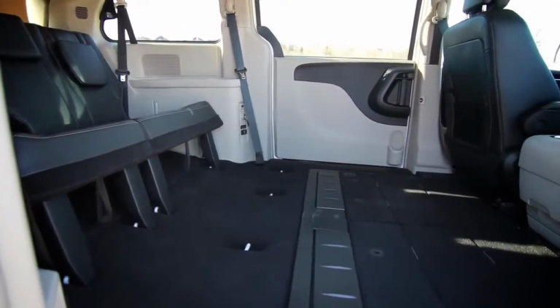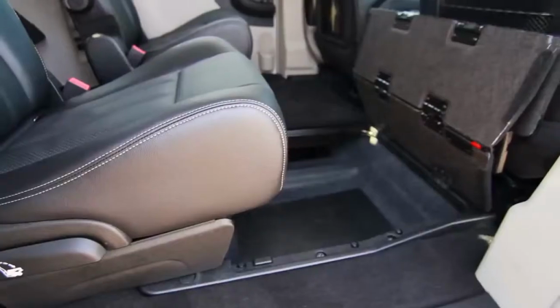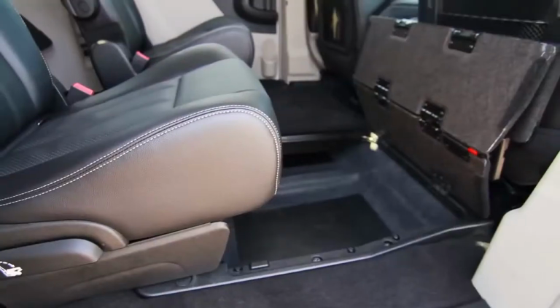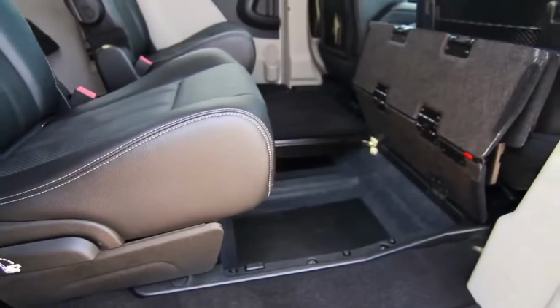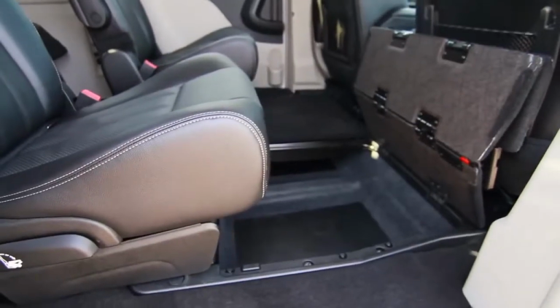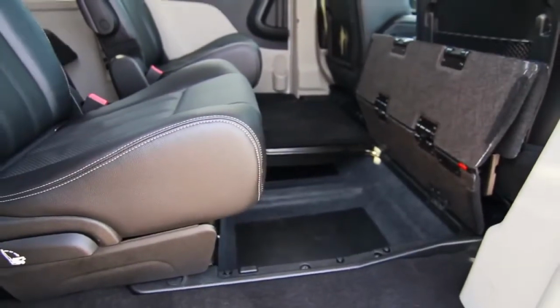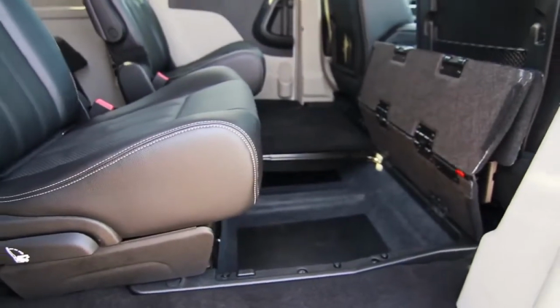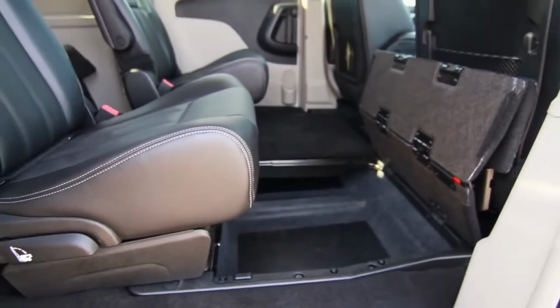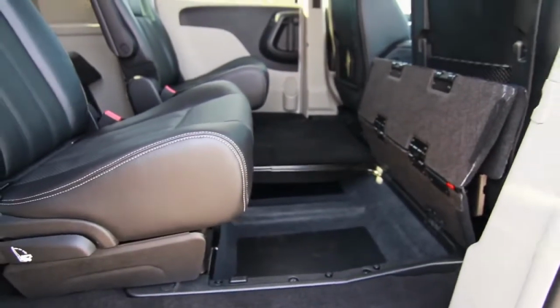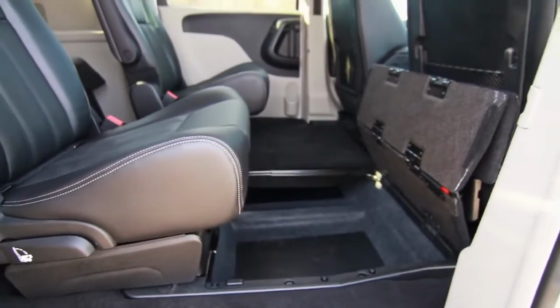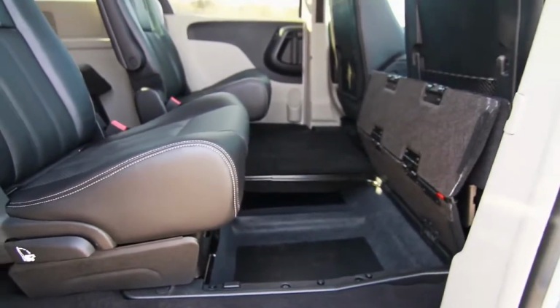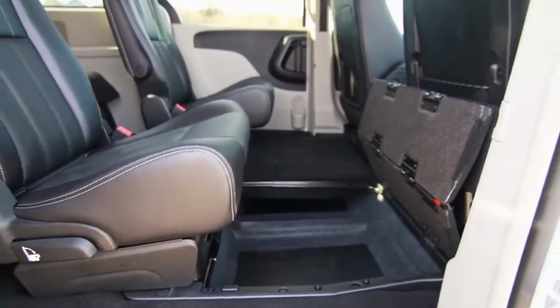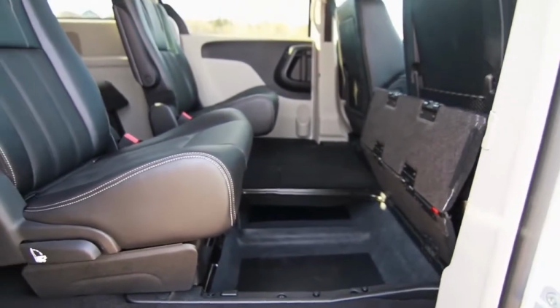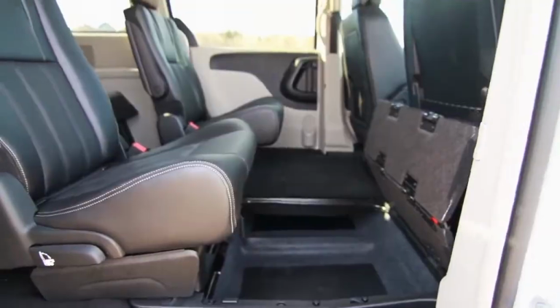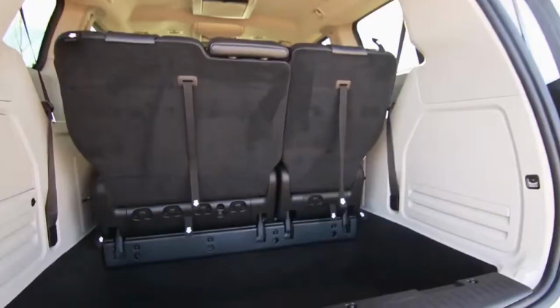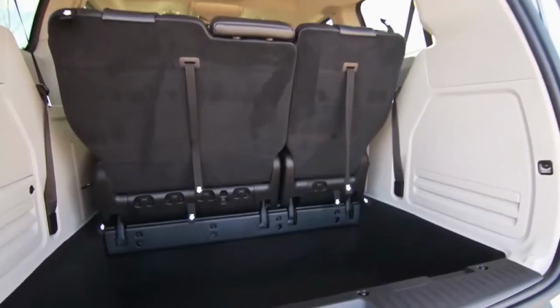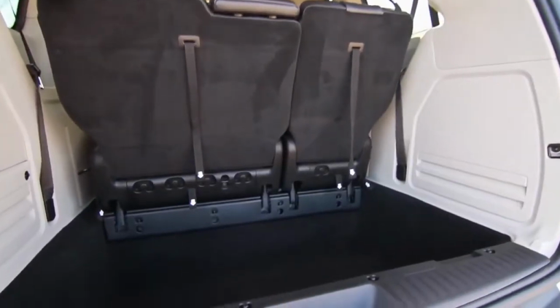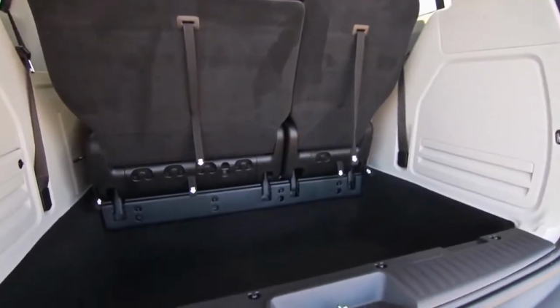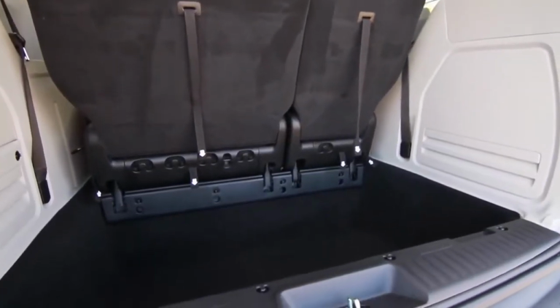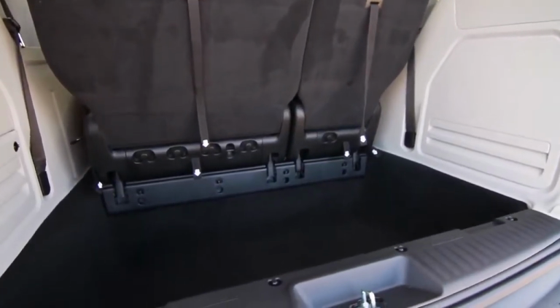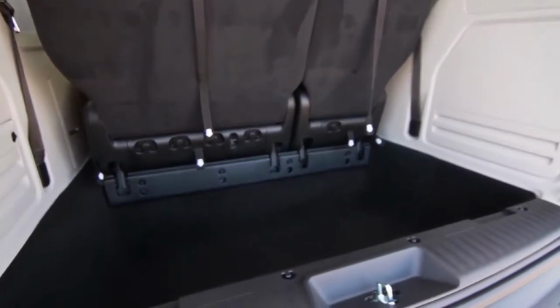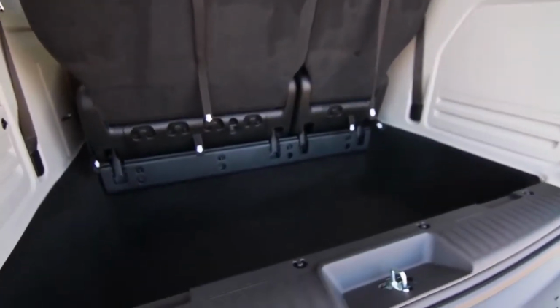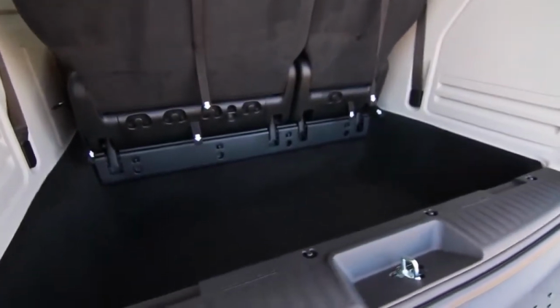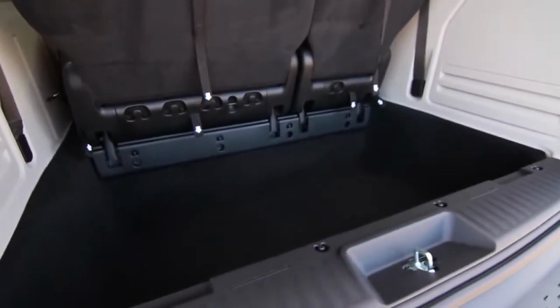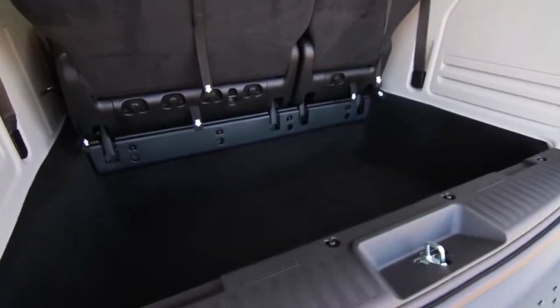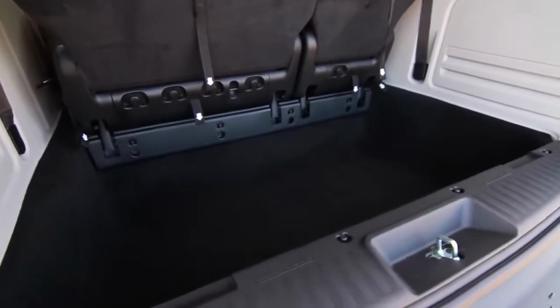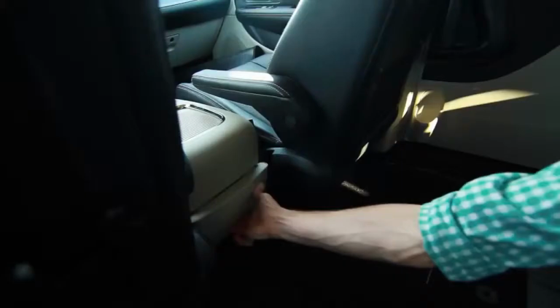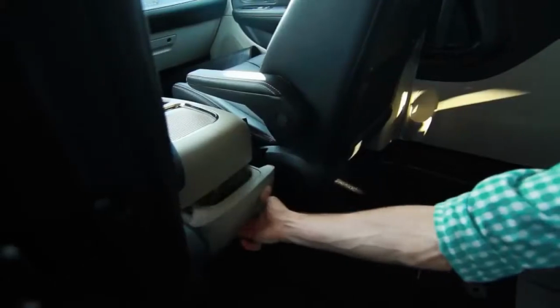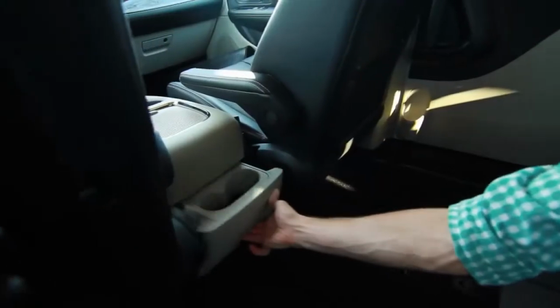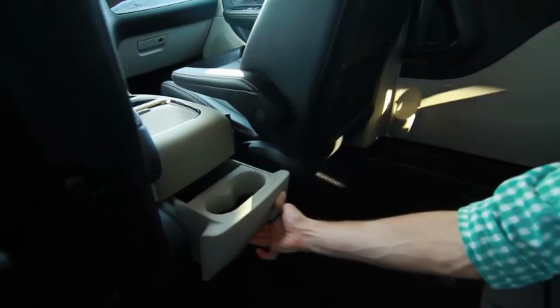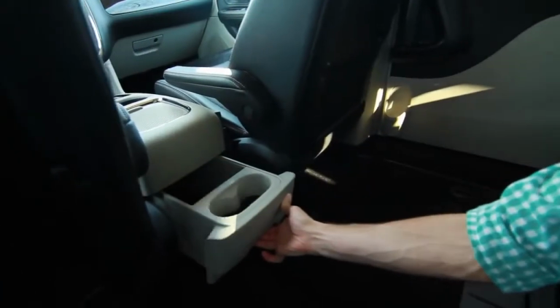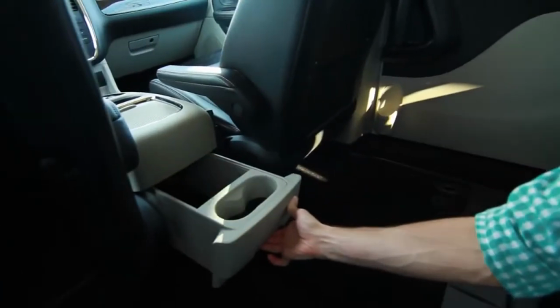When the Stow 'n Go seats are up and in their normal position, the Grand Caravan has the most concealed storage space of any other vehicle available on the market today.